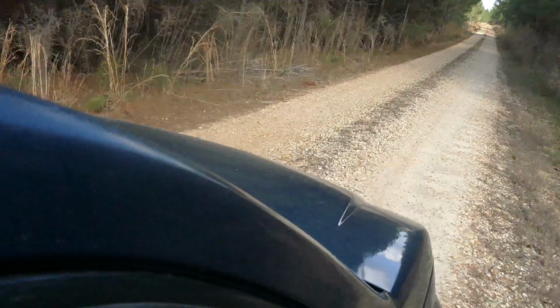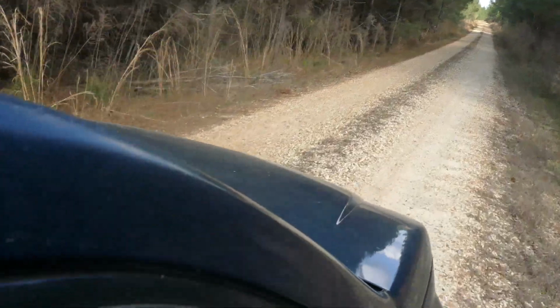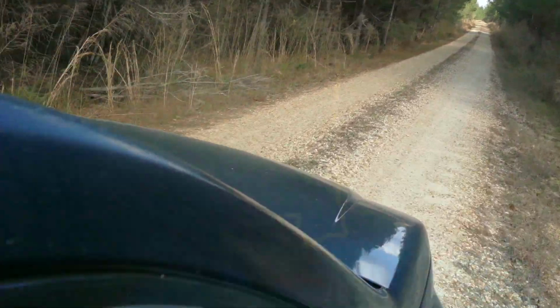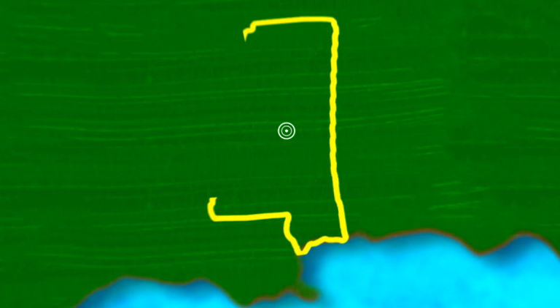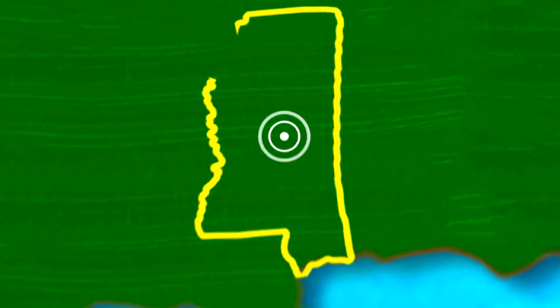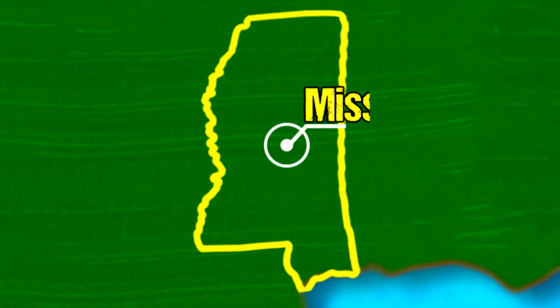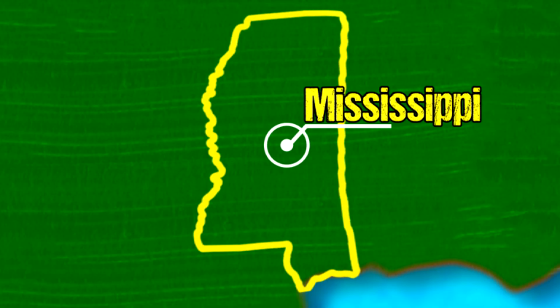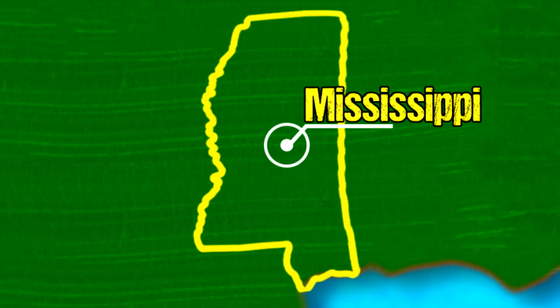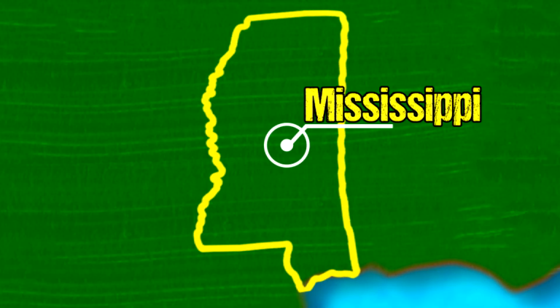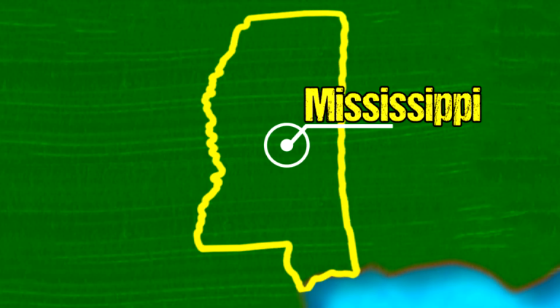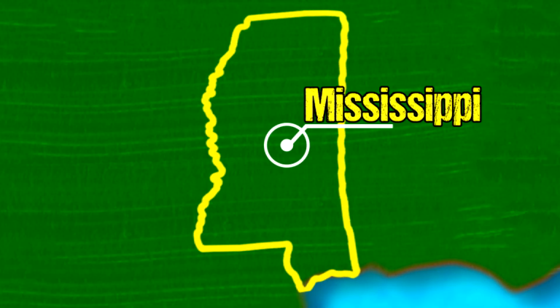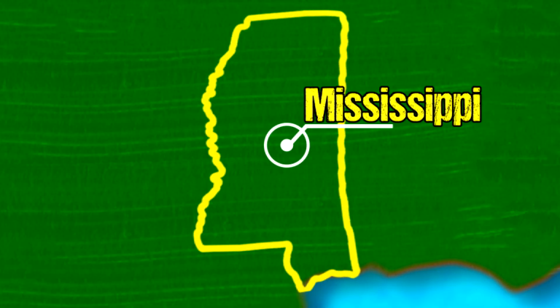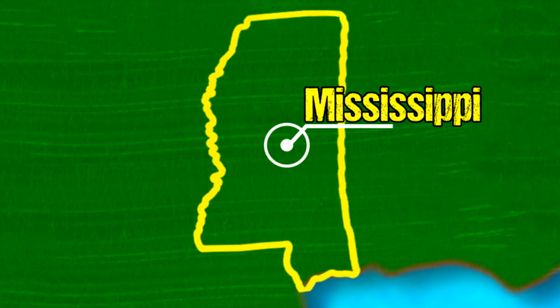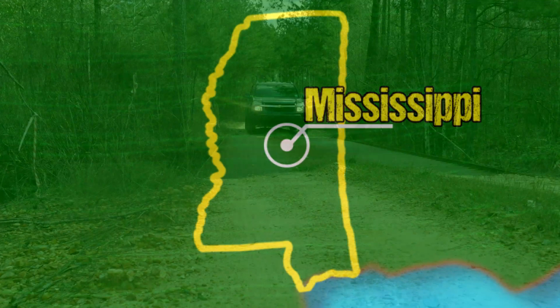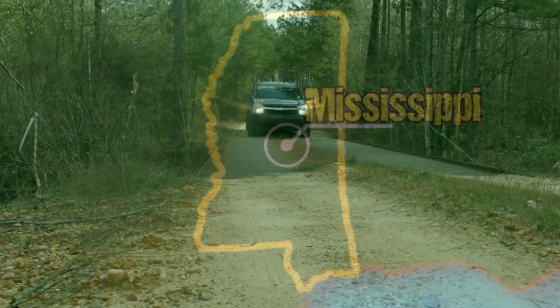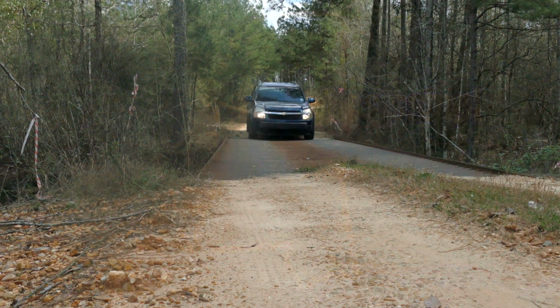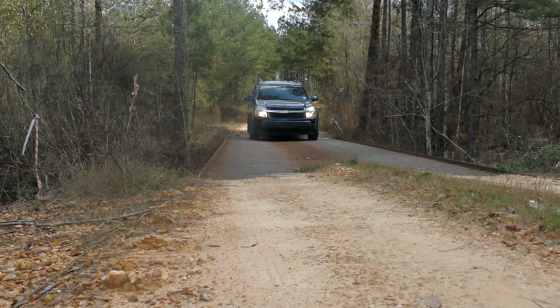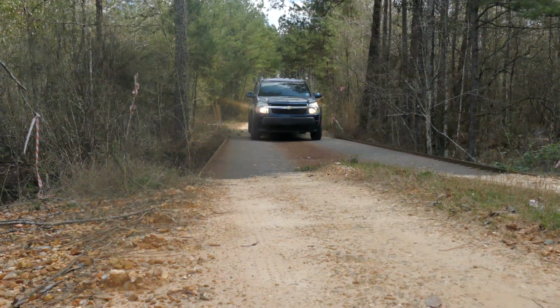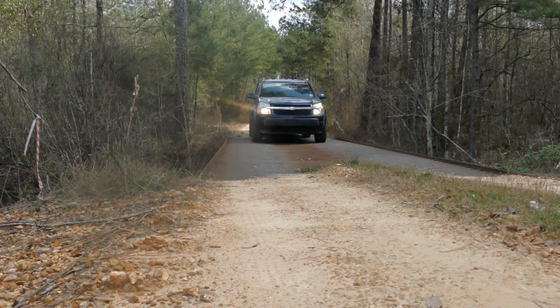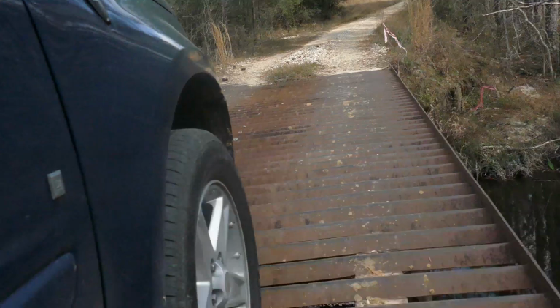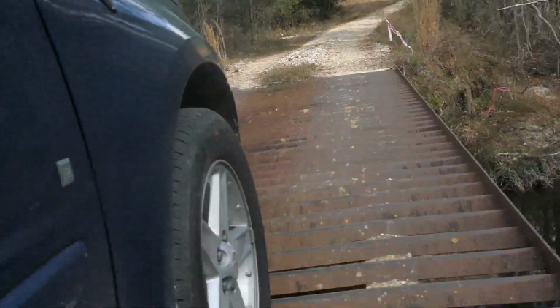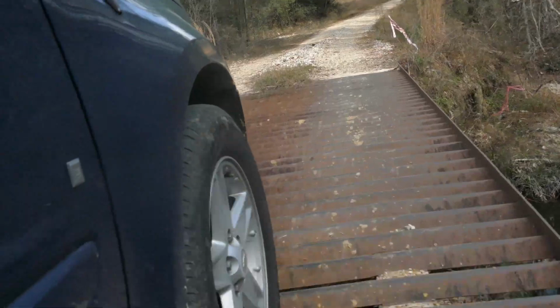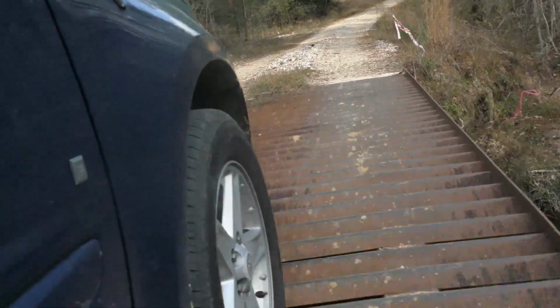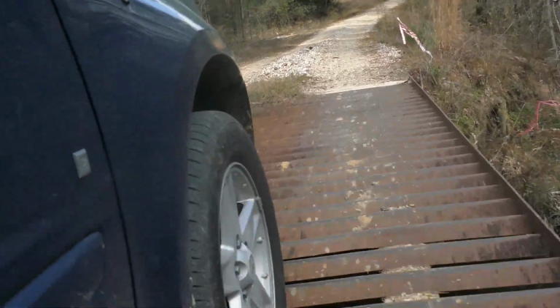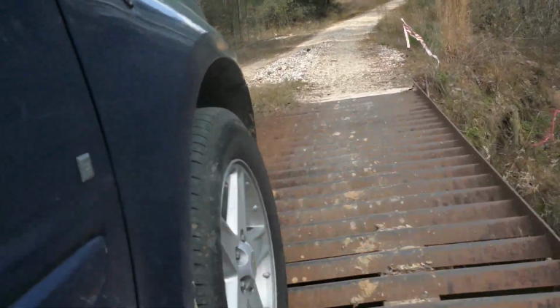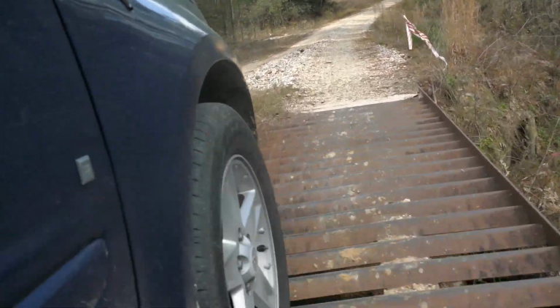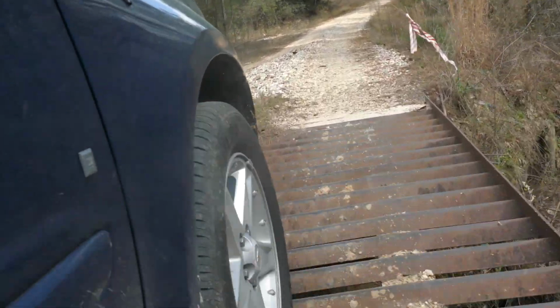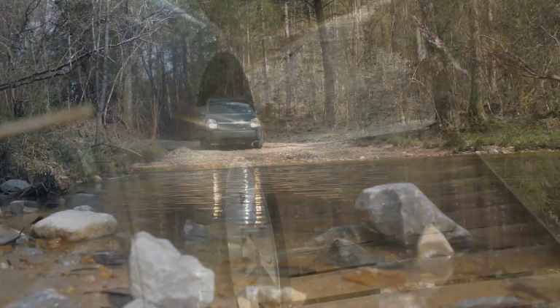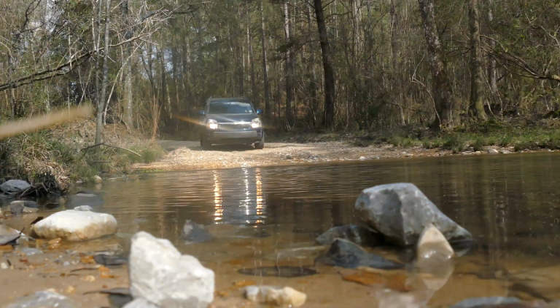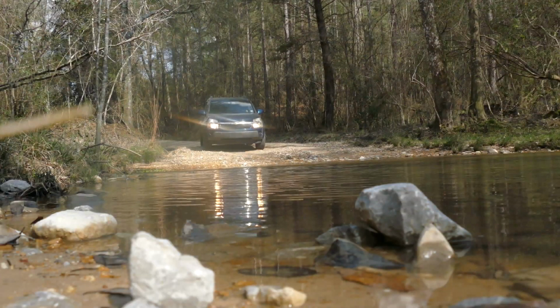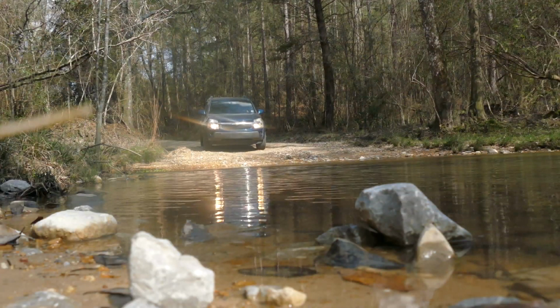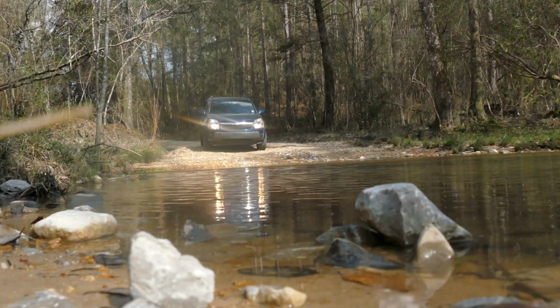Today, we're heading to the uplands of South Mississippi, to an area where there's been a reported diamondback sighting quite recently.